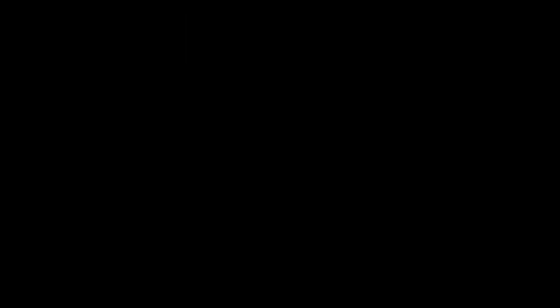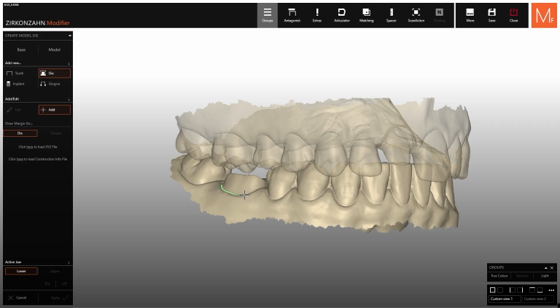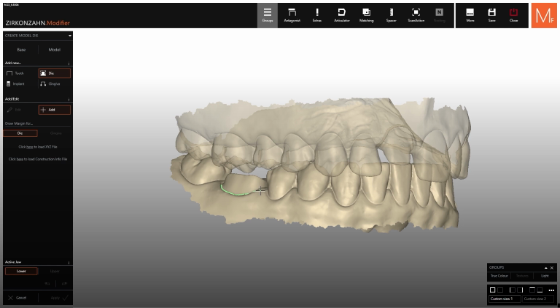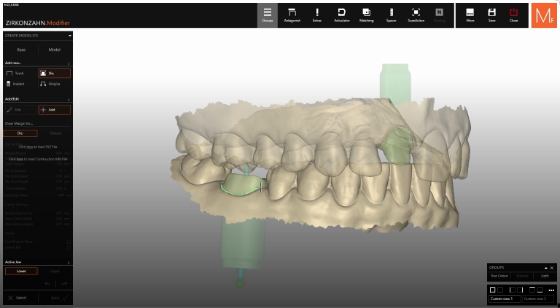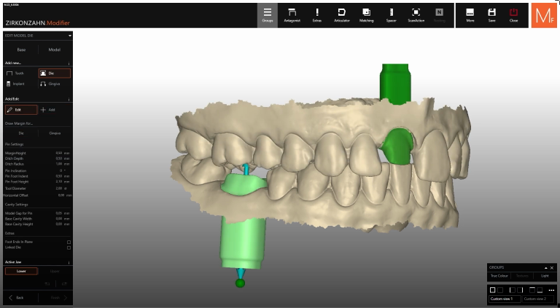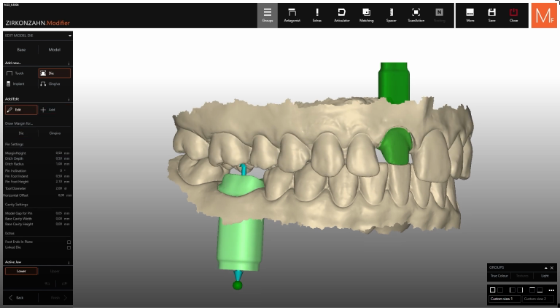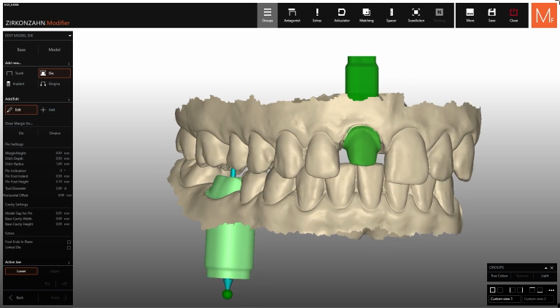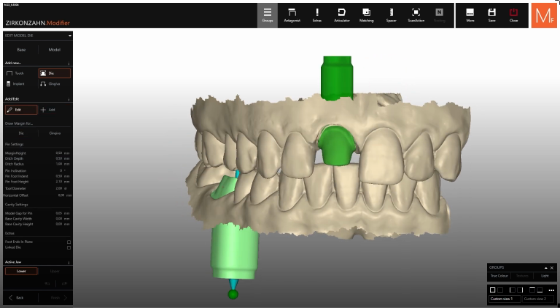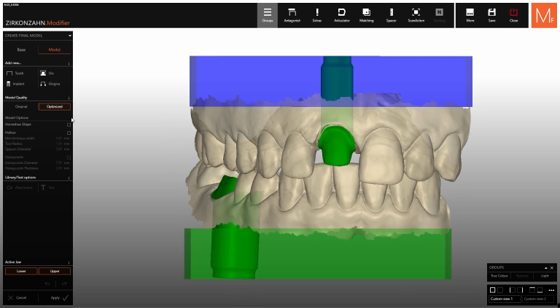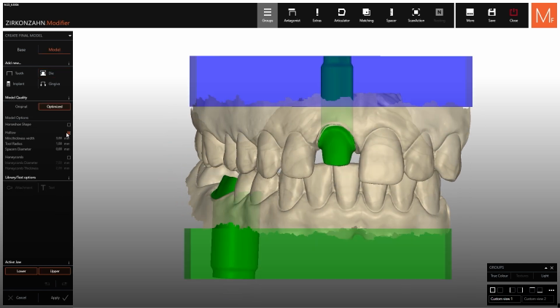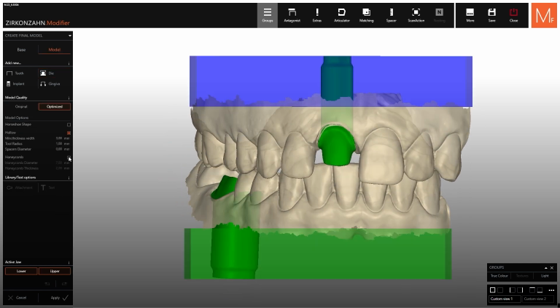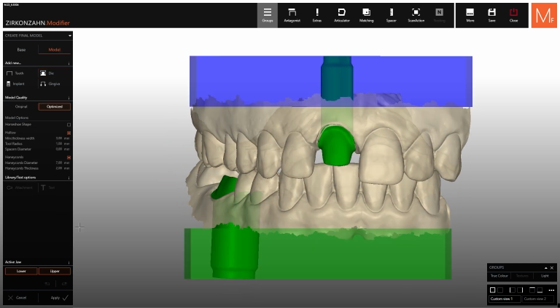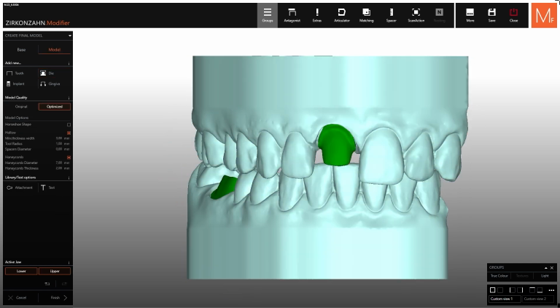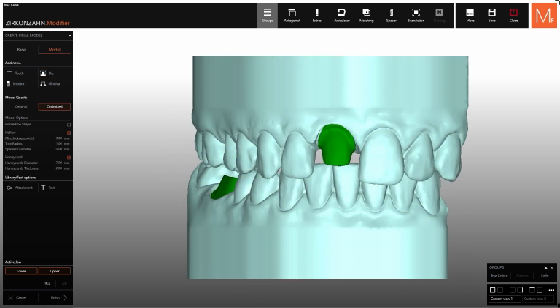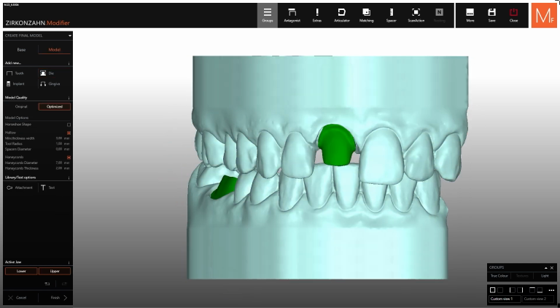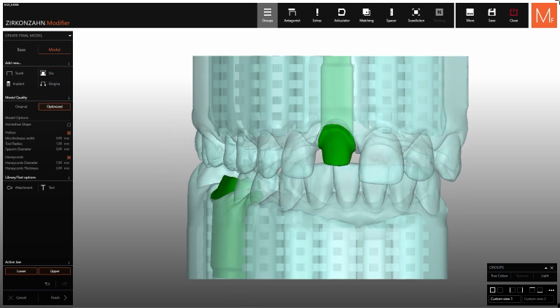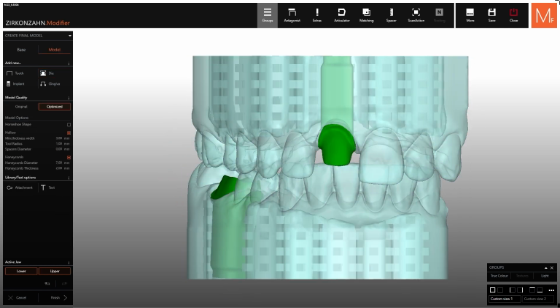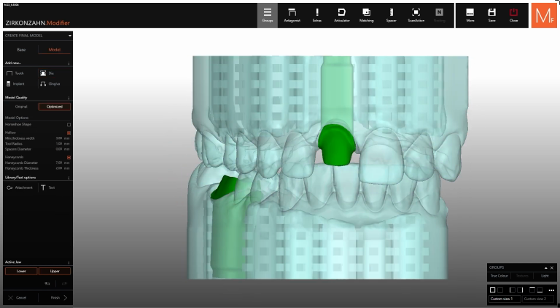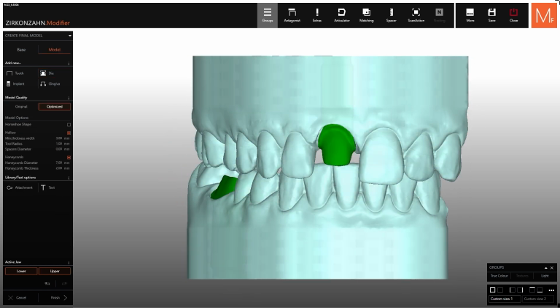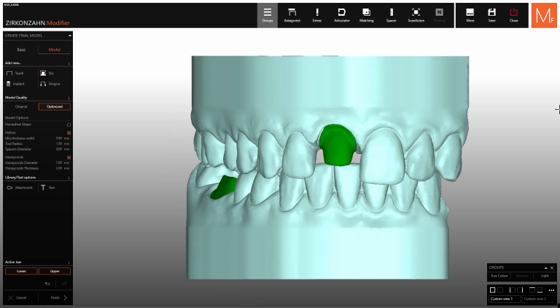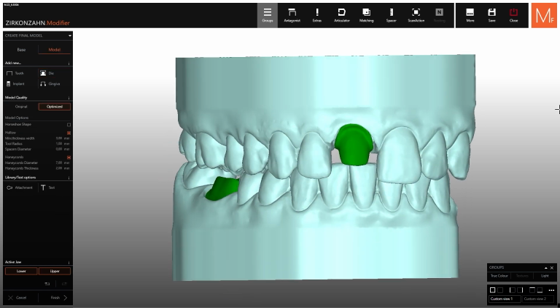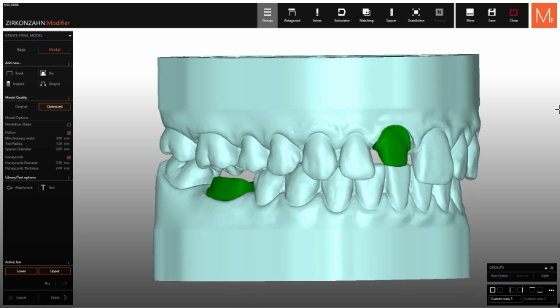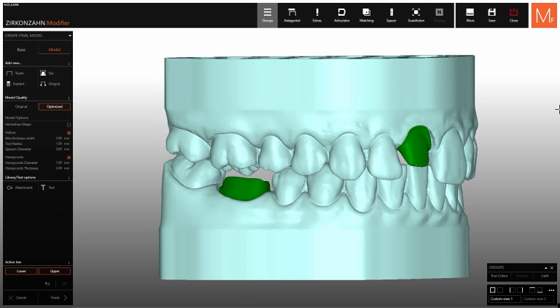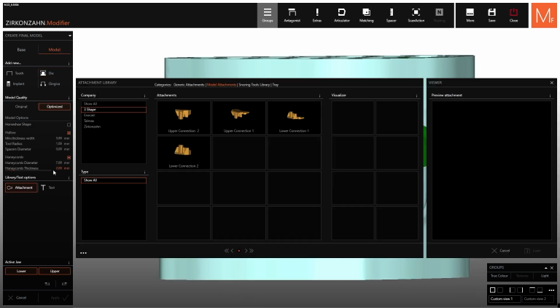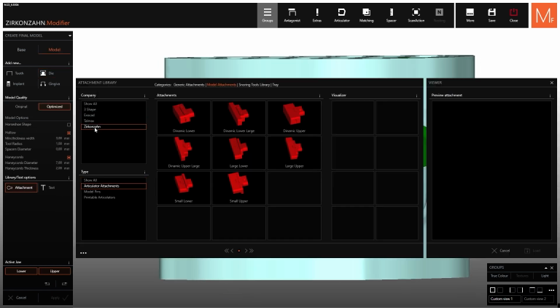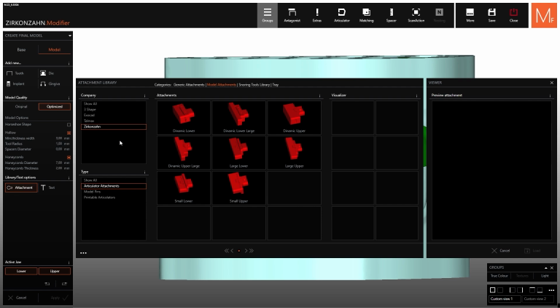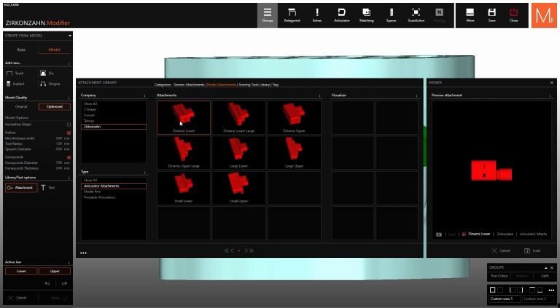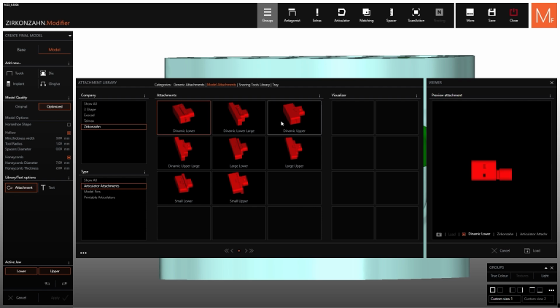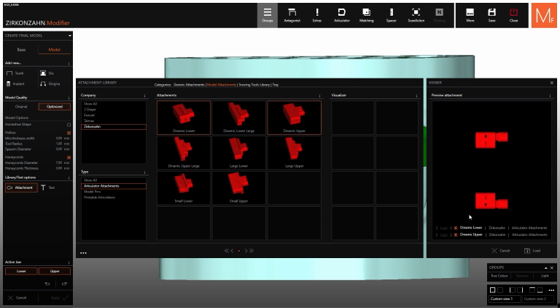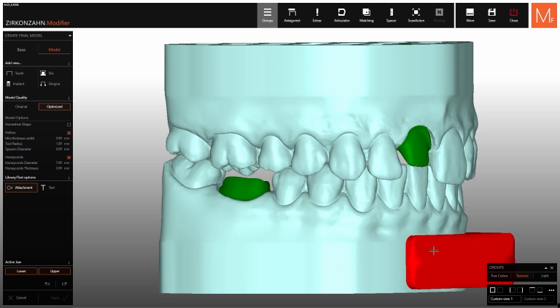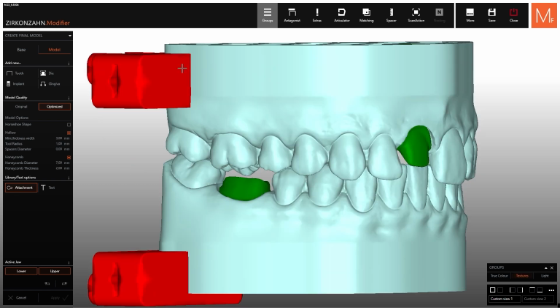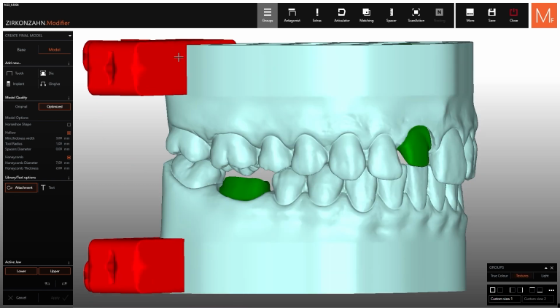Once you have created the models in the Model Maker module of the Zirconzon modifier software, you can proceed with the printing.